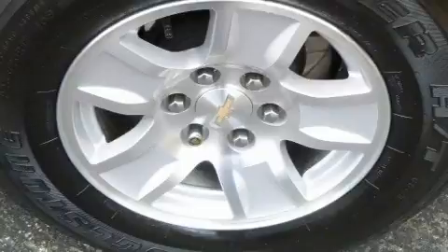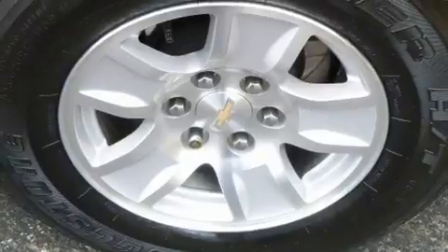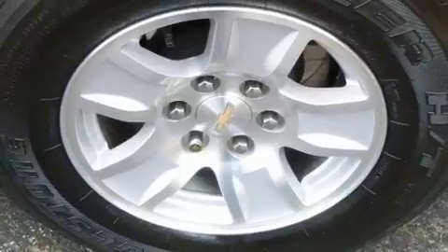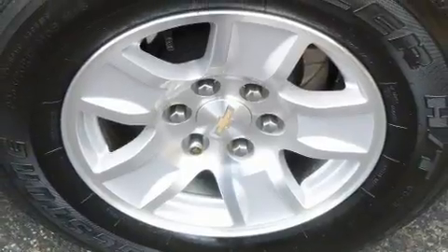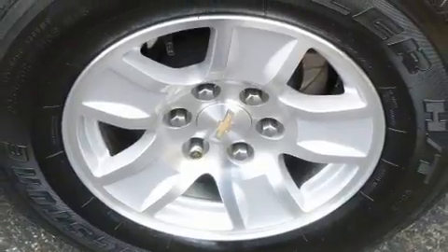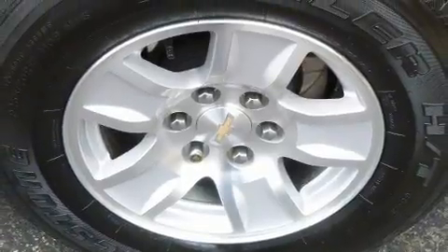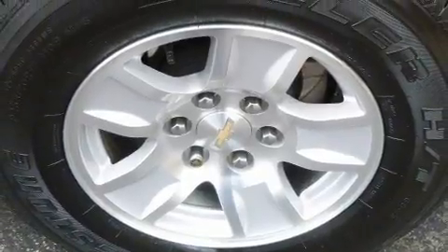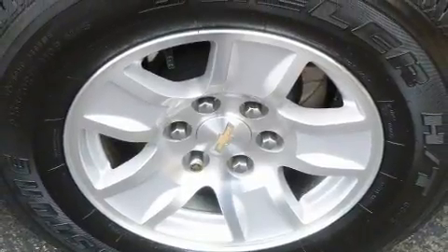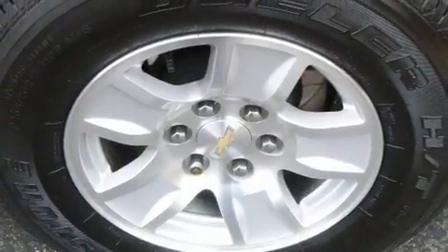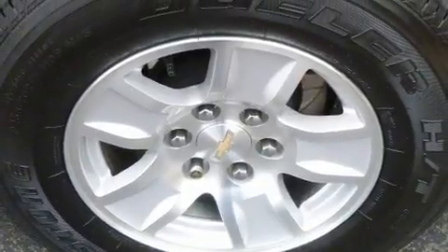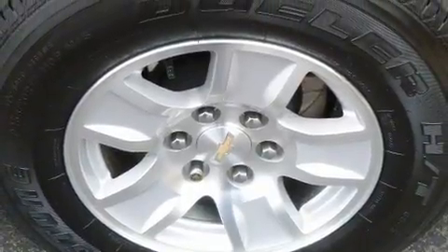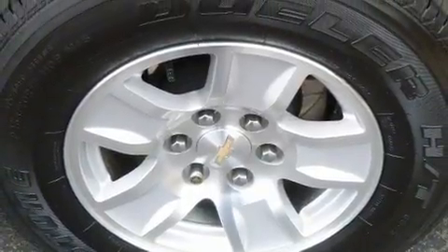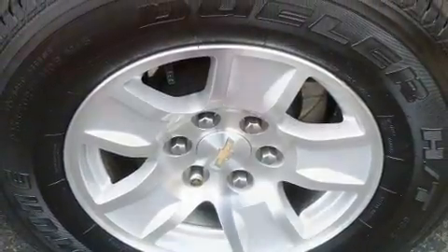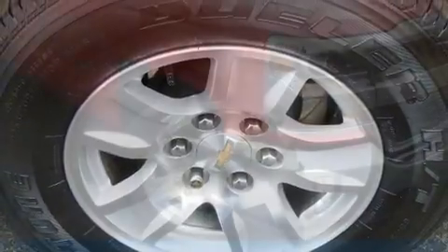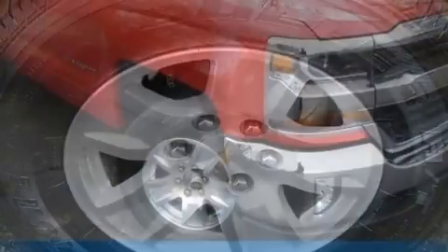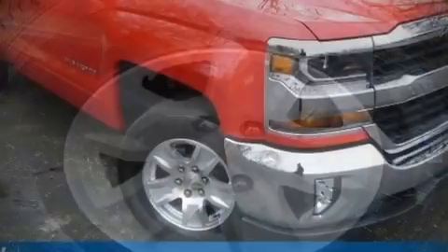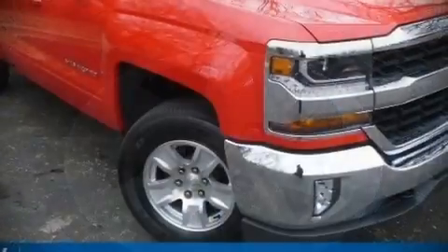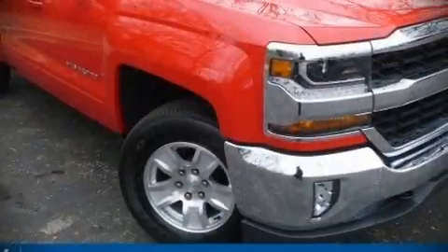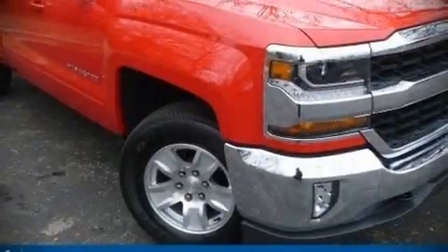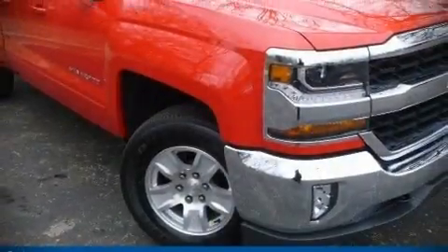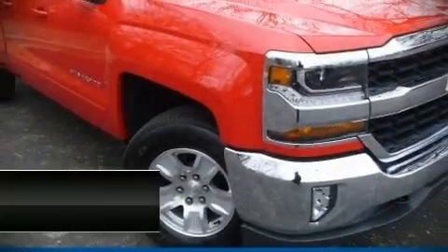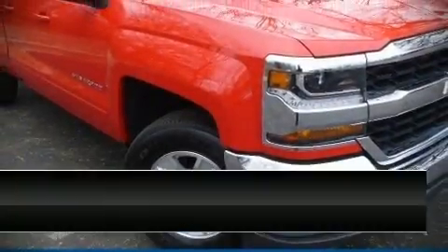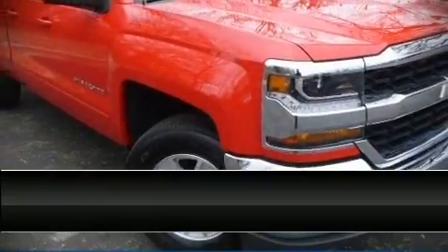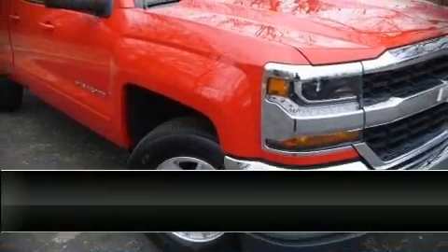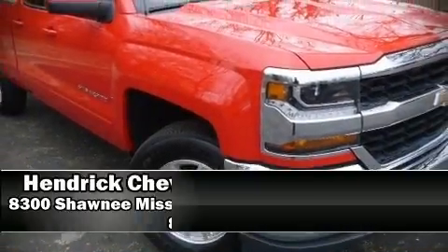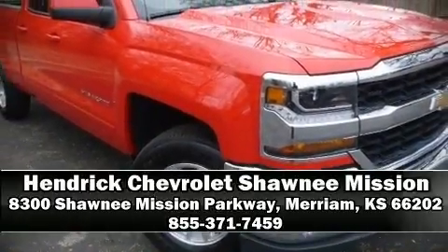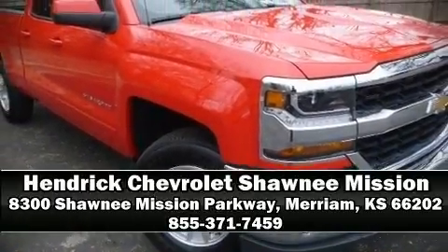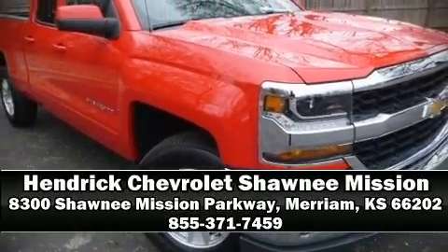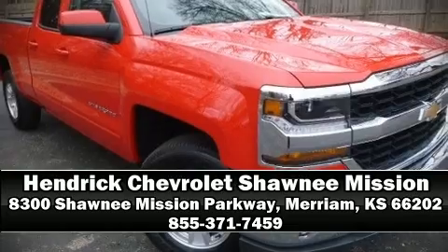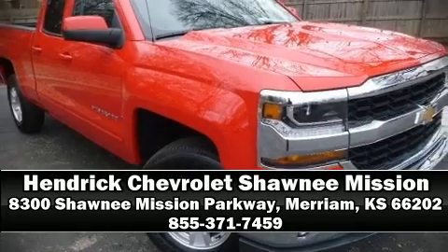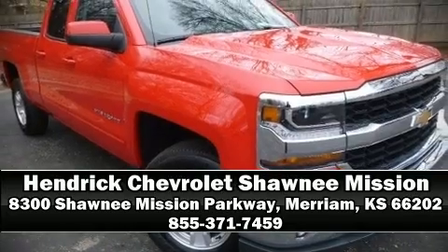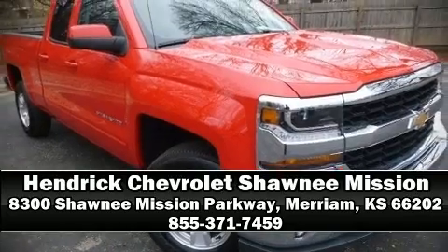It also arrives with a Carfax history report, providing you peace of mind with detailed information. Stop by our dealership or give us a call for more information.